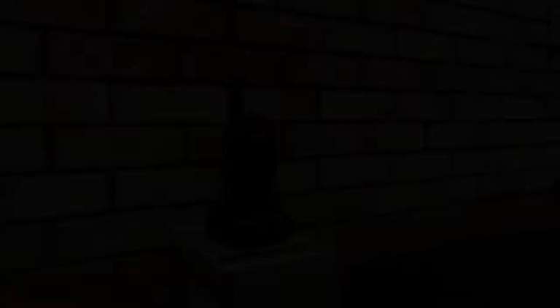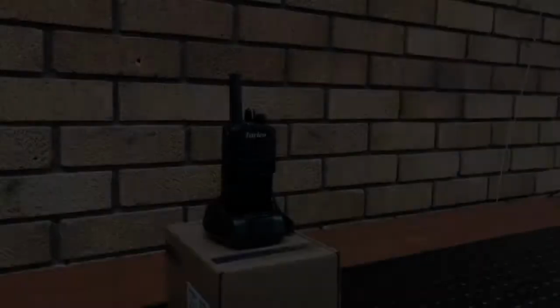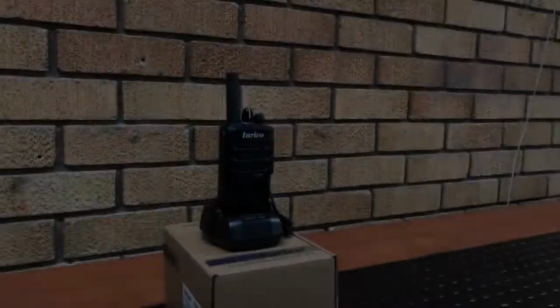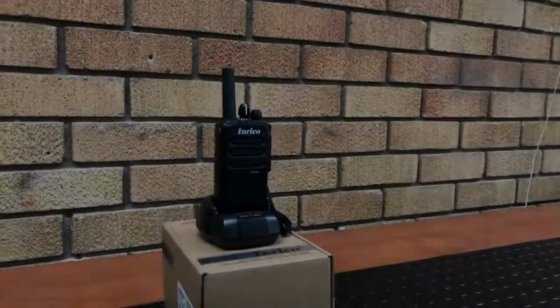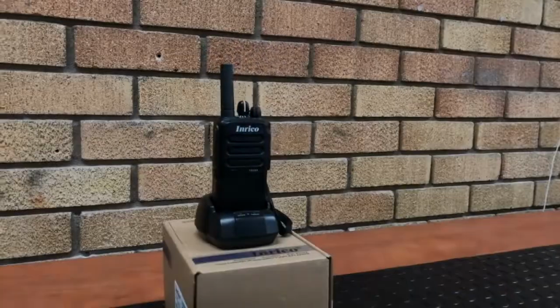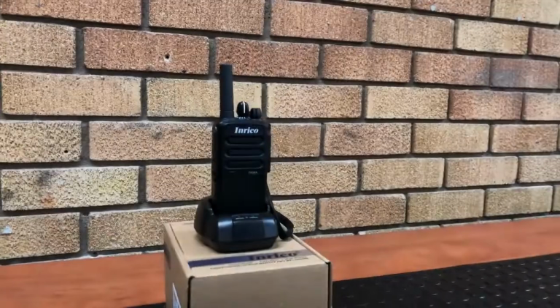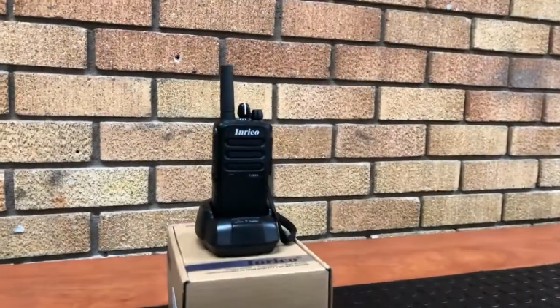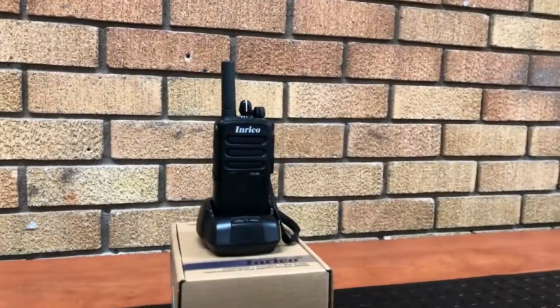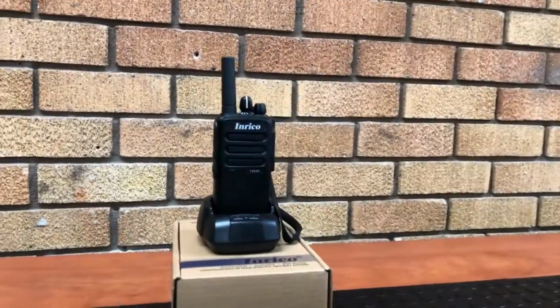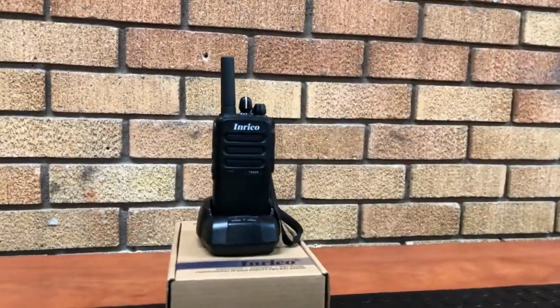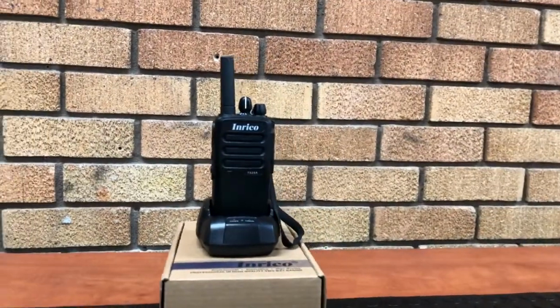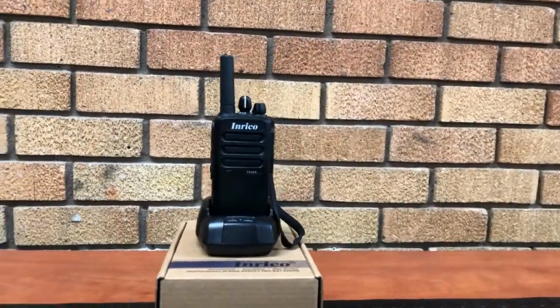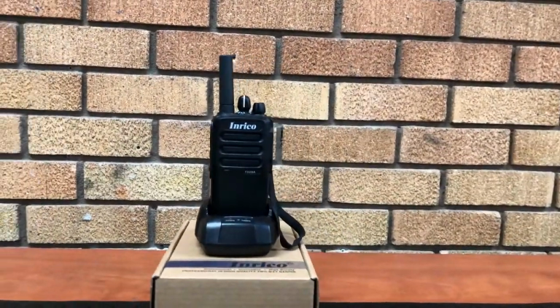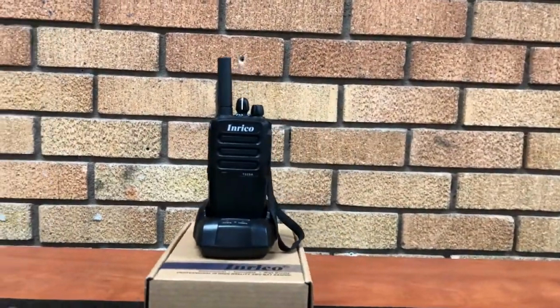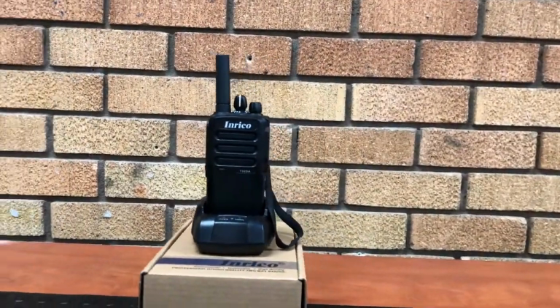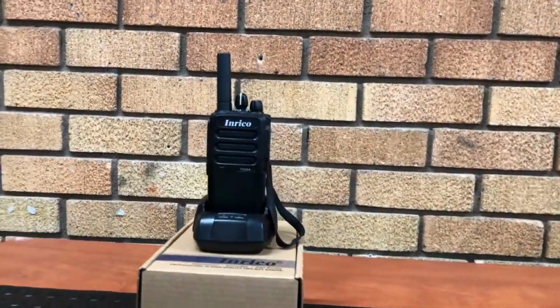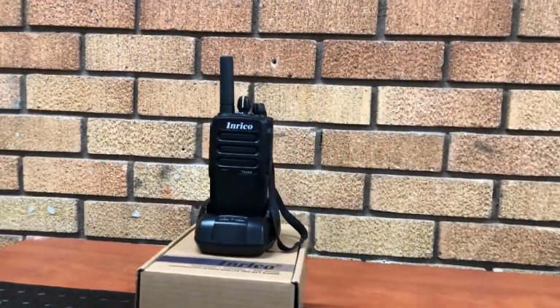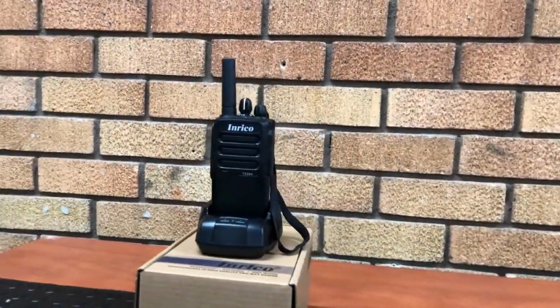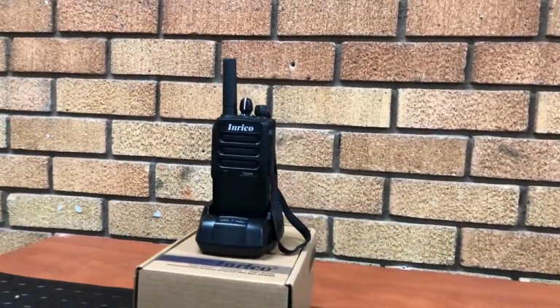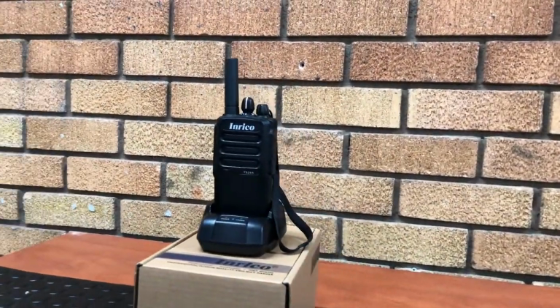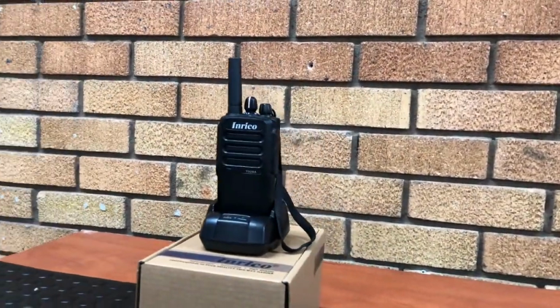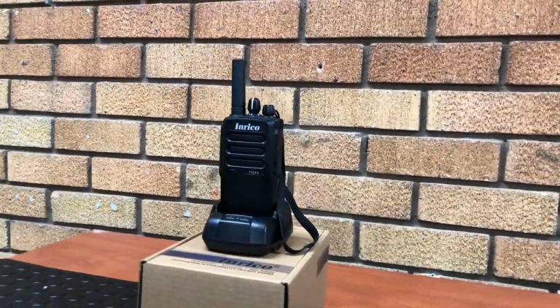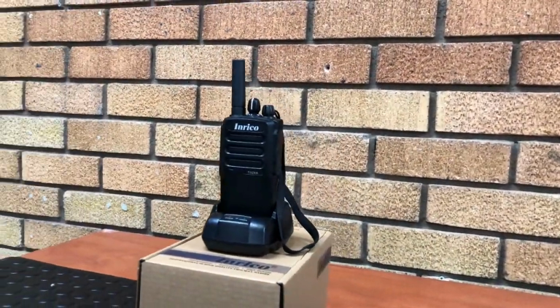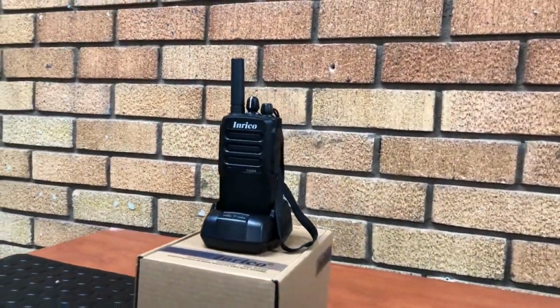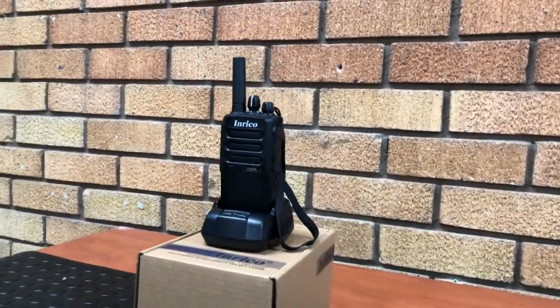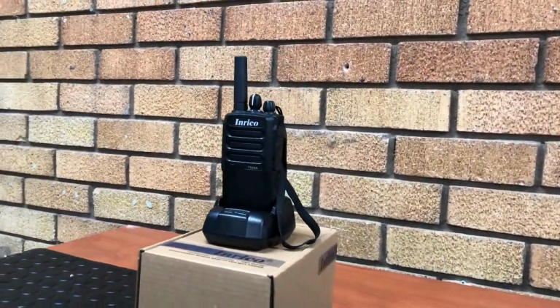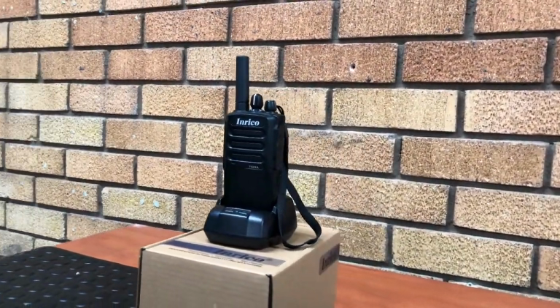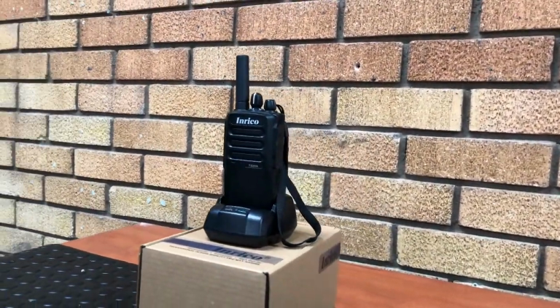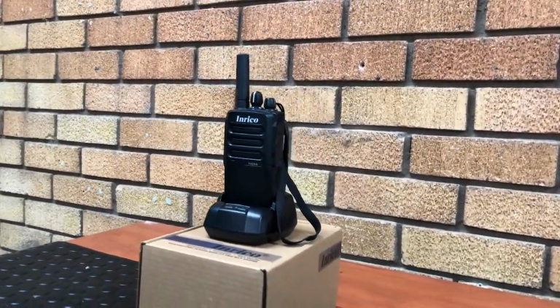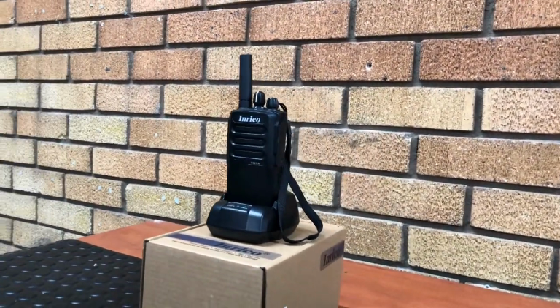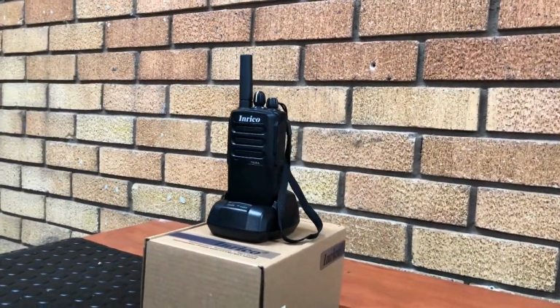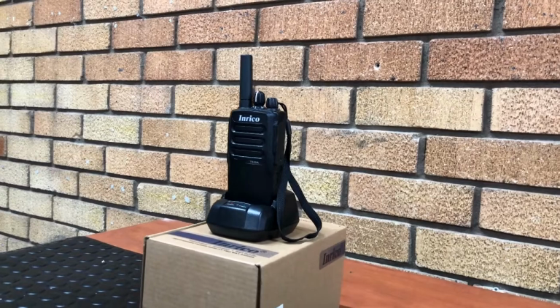Hey guys, today we're going to take a look at a network radio, the Enrico T529A.